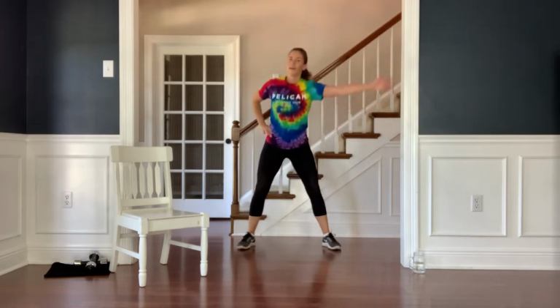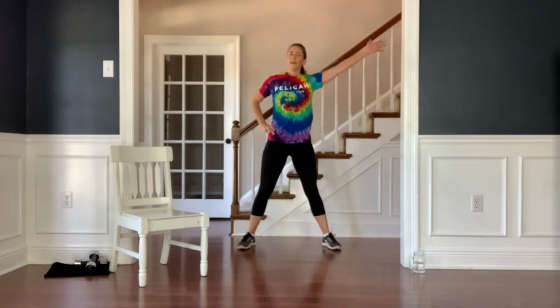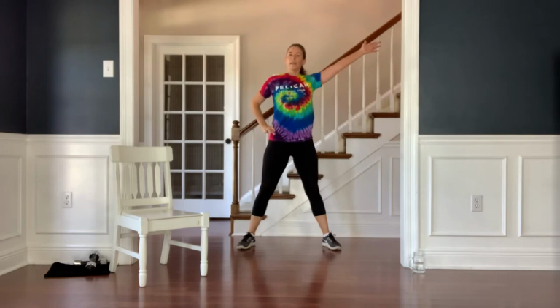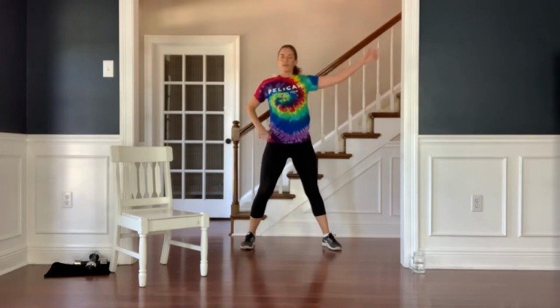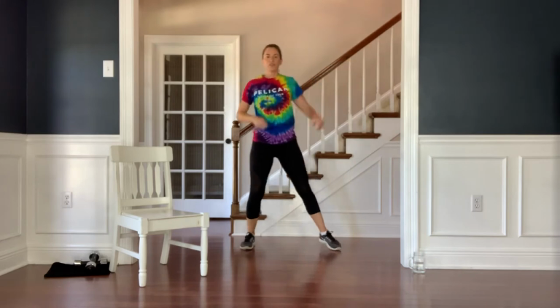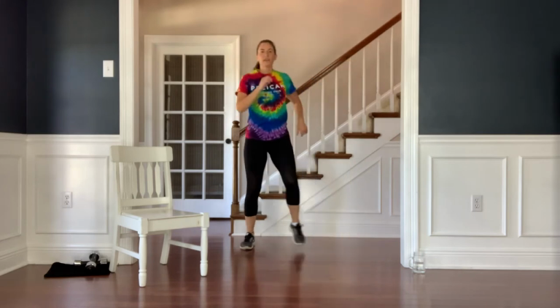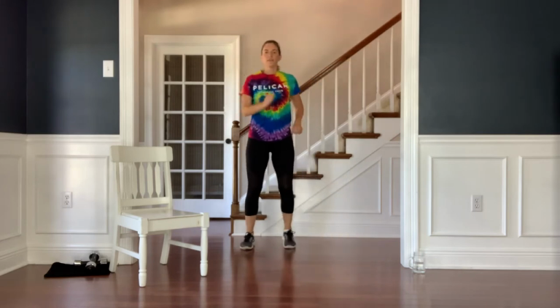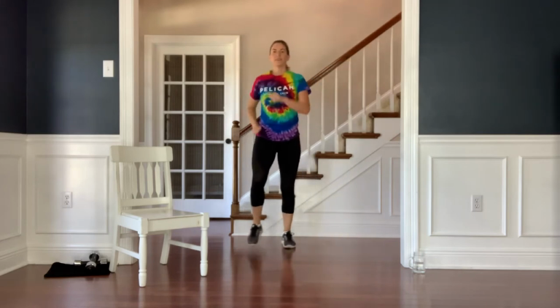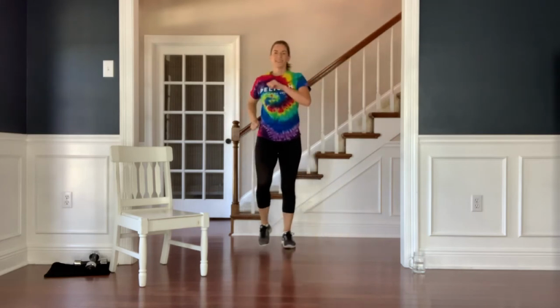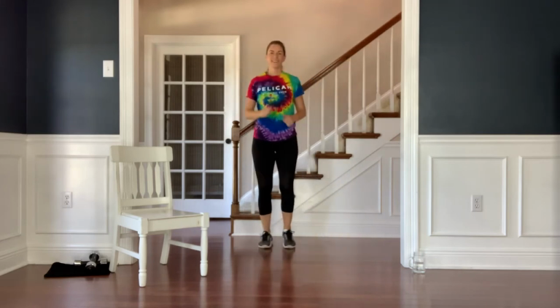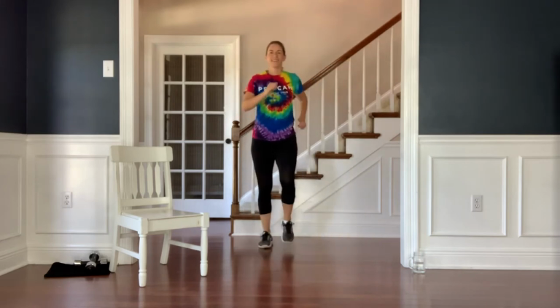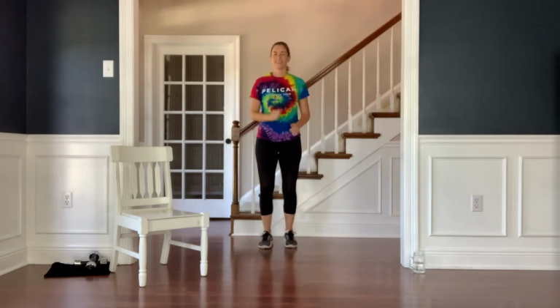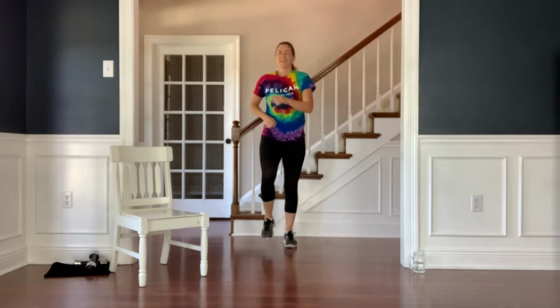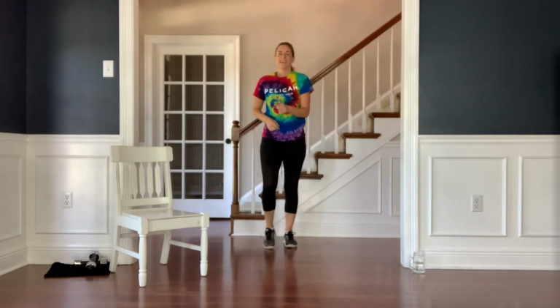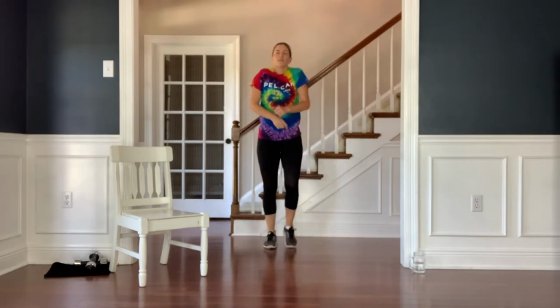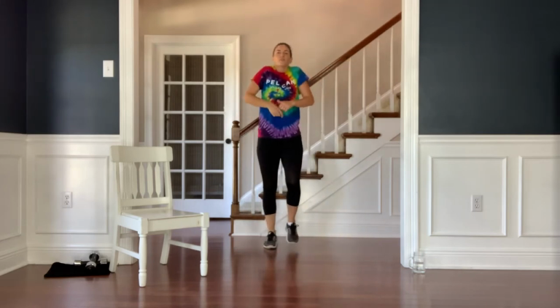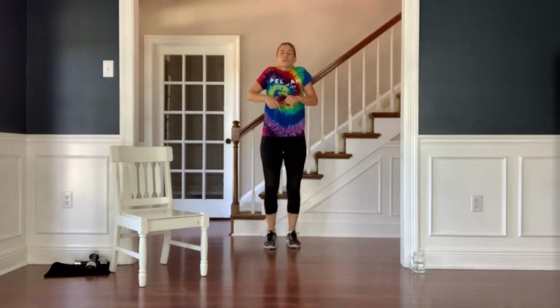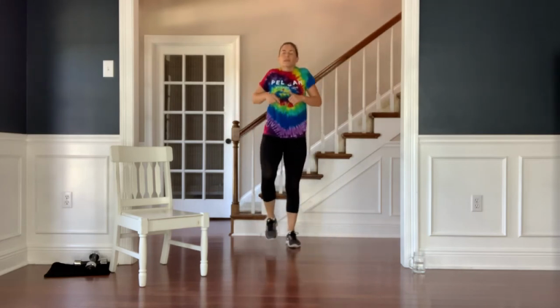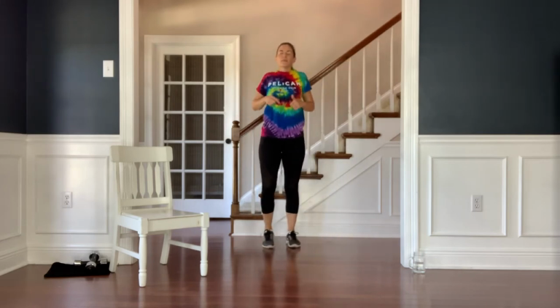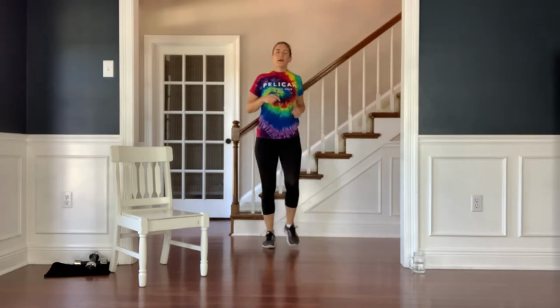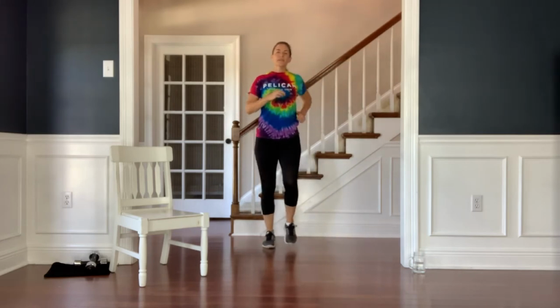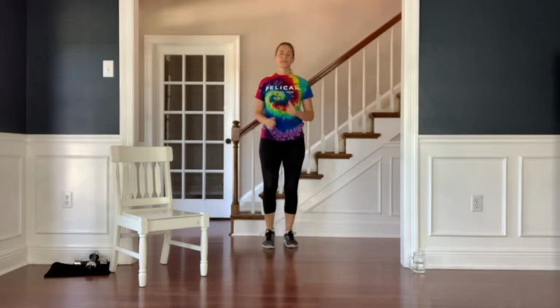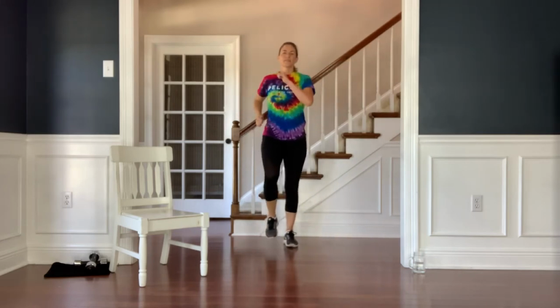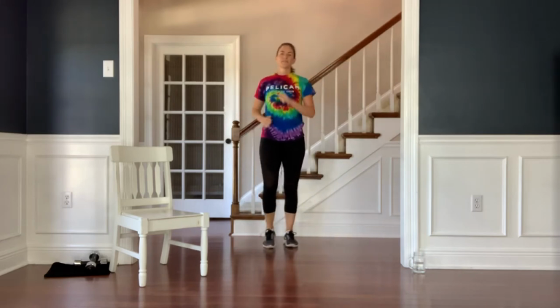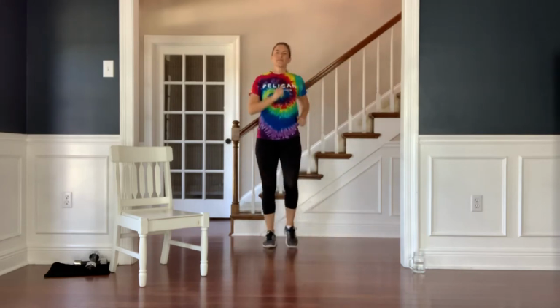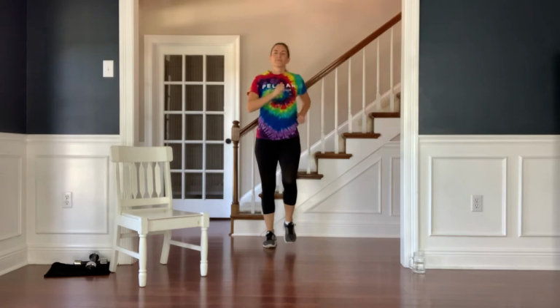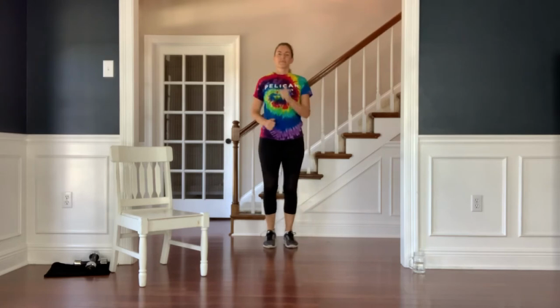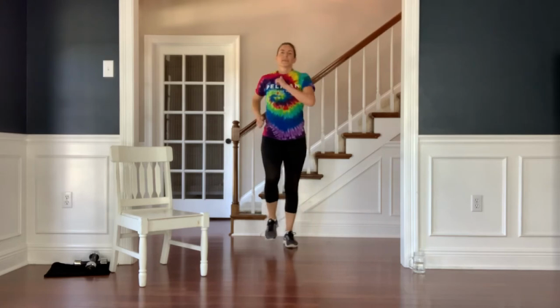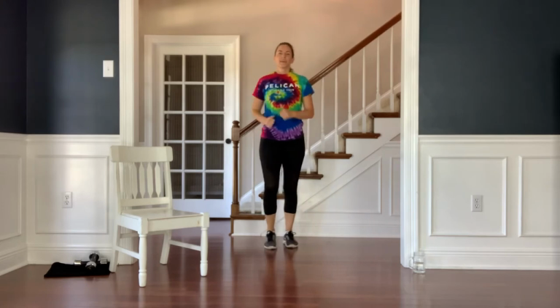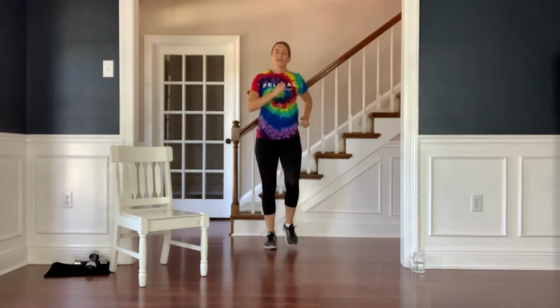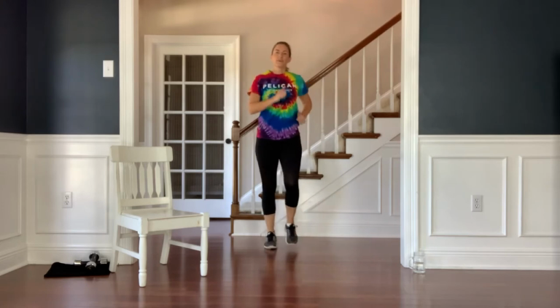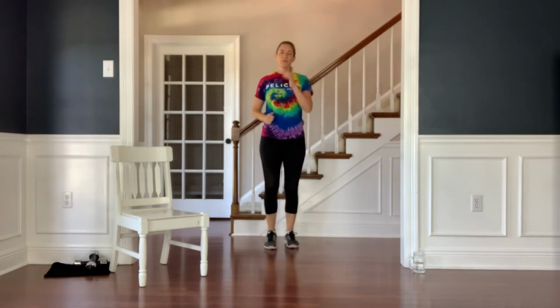March to recover. Inhale the shoulders up, down, and around. Good work.